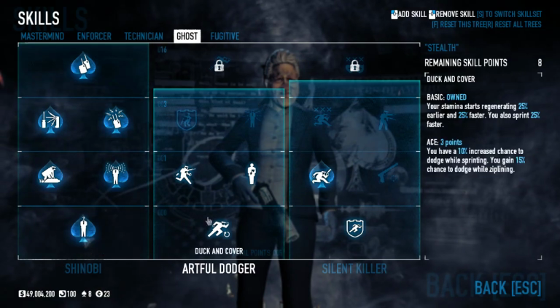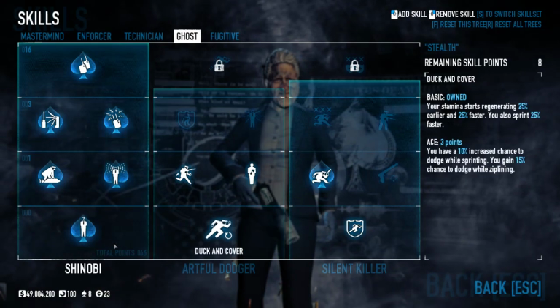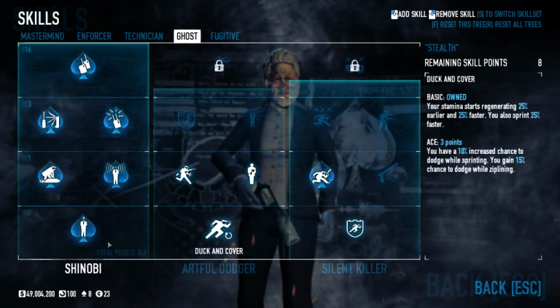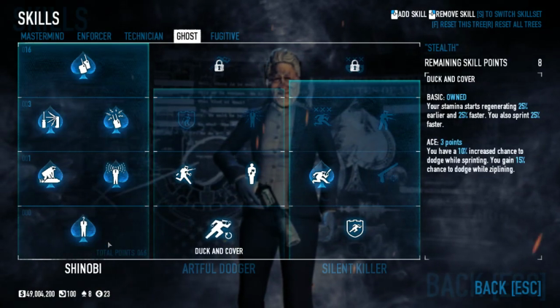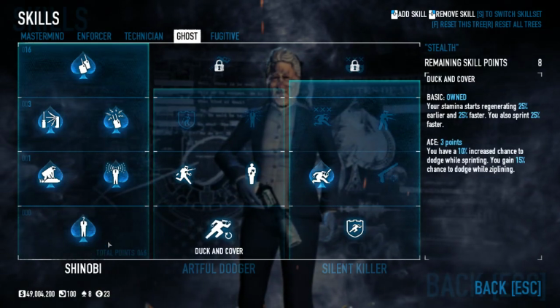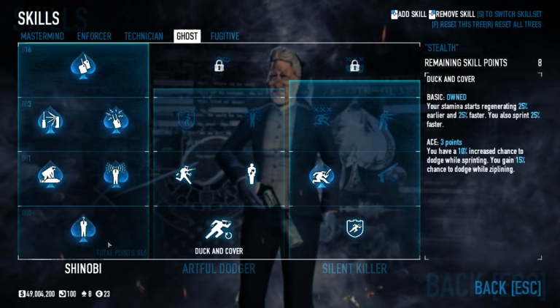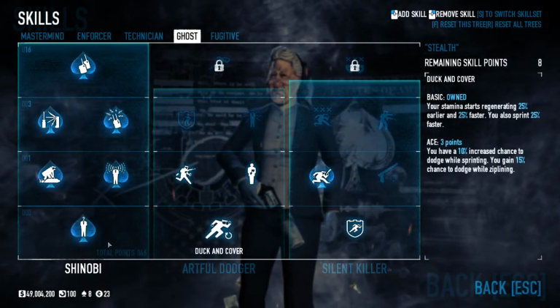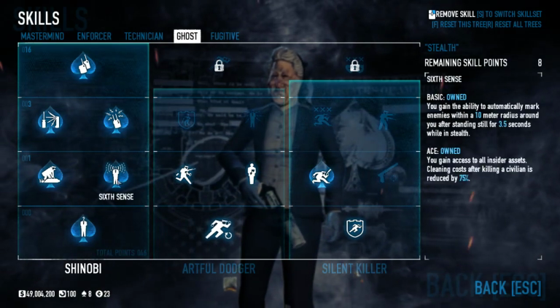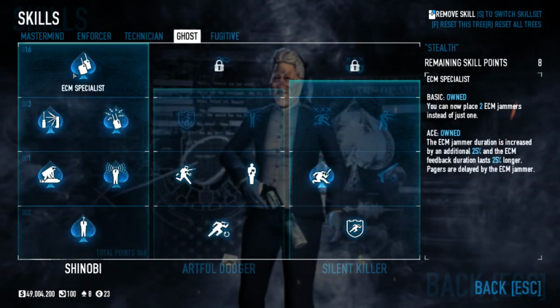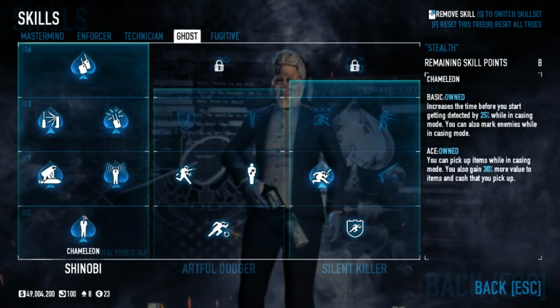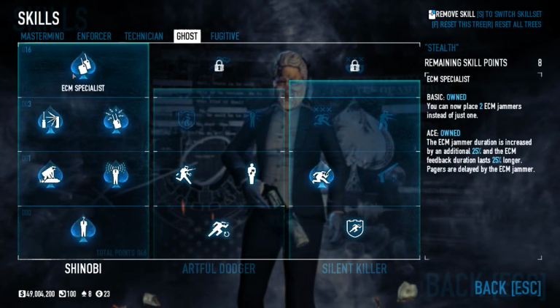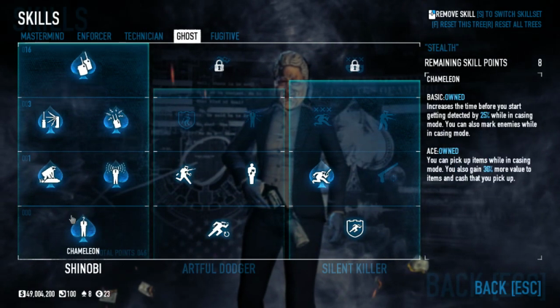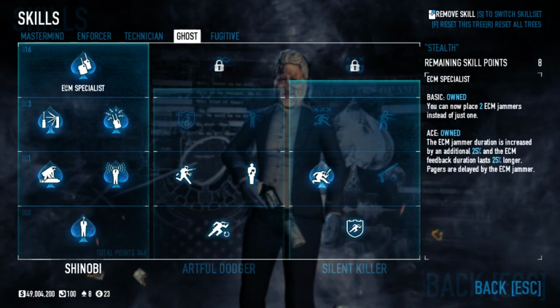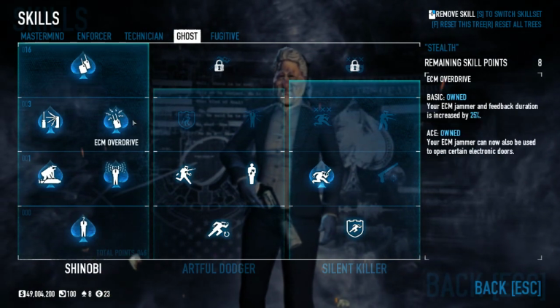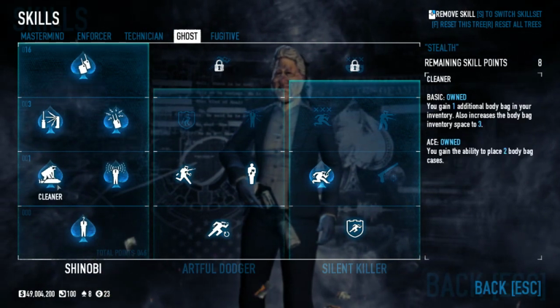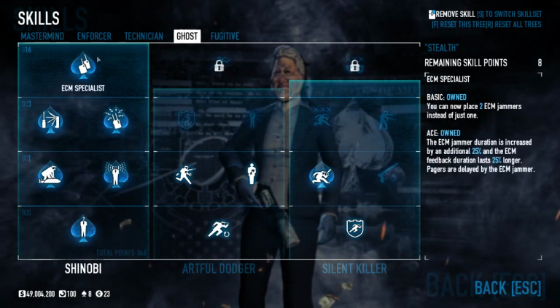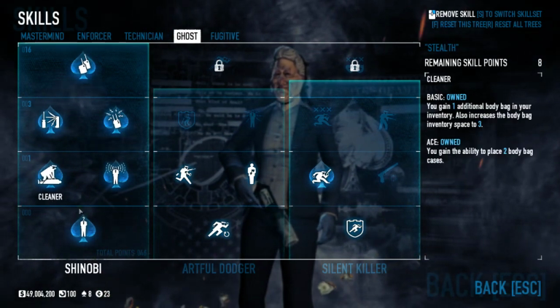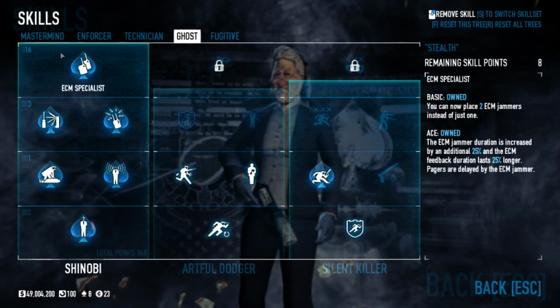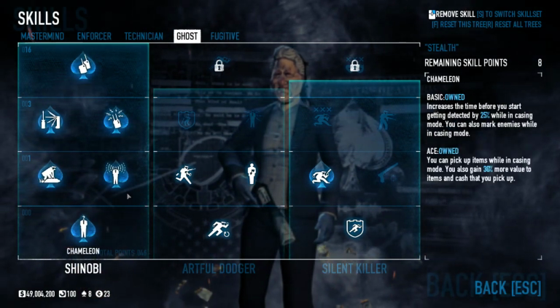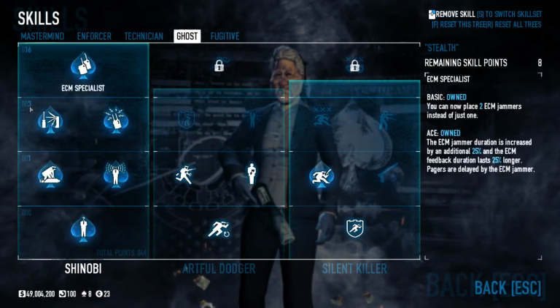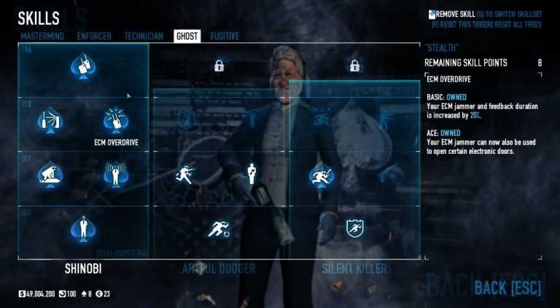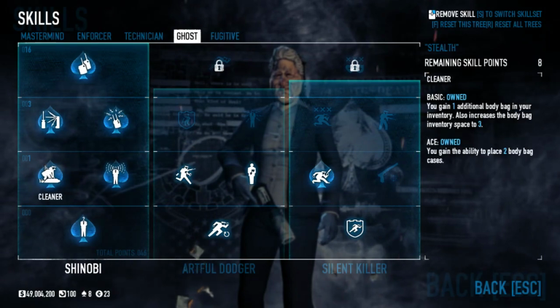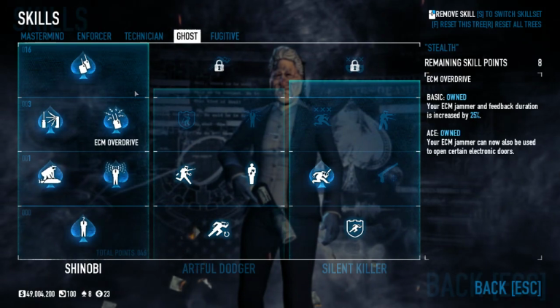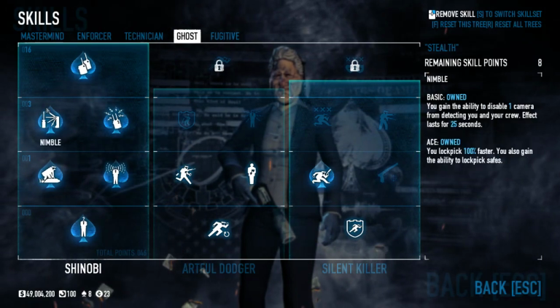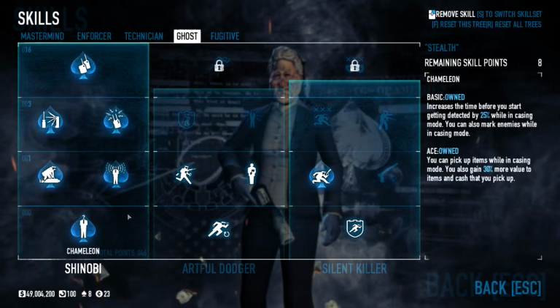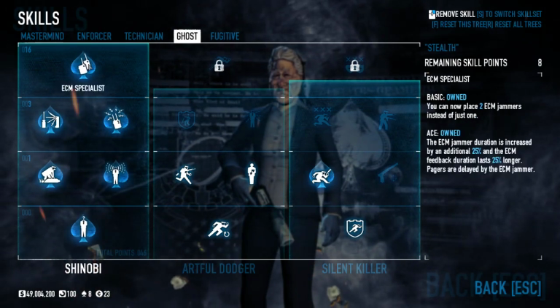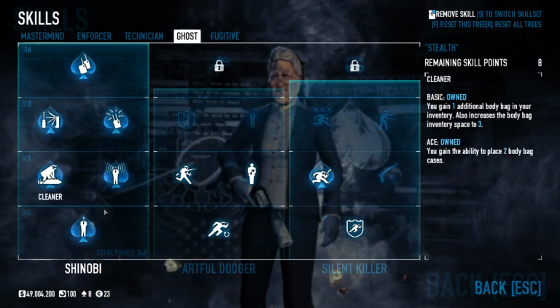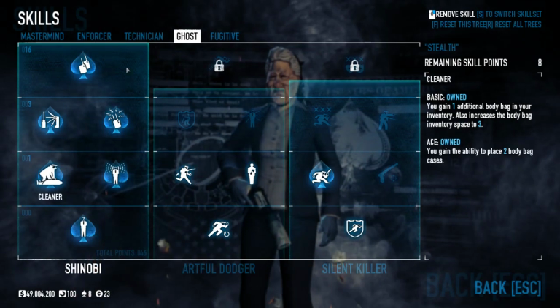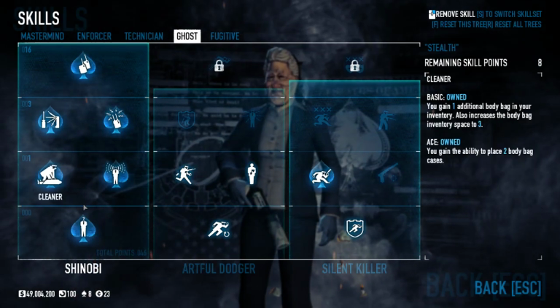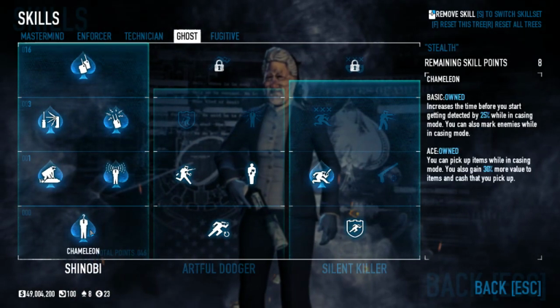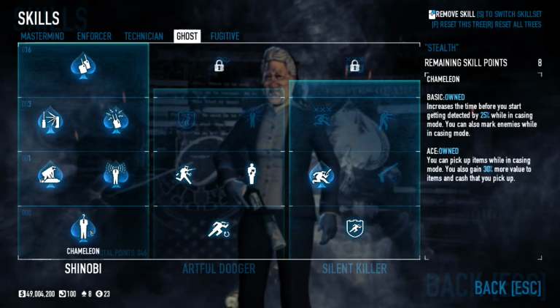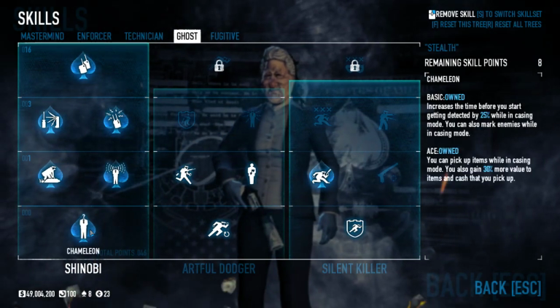For drill skills I've got Hardware Expert so you fix drills 25% faster, Drill Sergeant Ace, and More Firepower for shape charges and trip mines — I'll explain that in another video, it's not really useful here. I've also got Steady Grip just because of extra points. The other thing you're going to want for any stealth build is to pretty much max out the Shinobi tree.